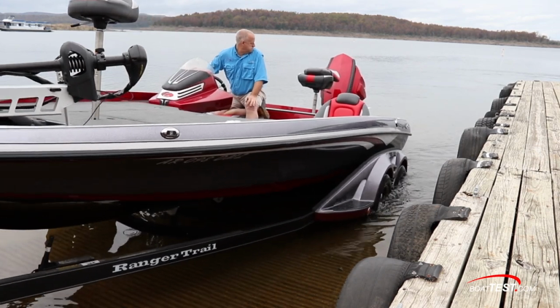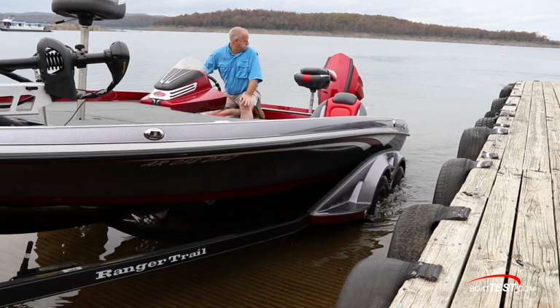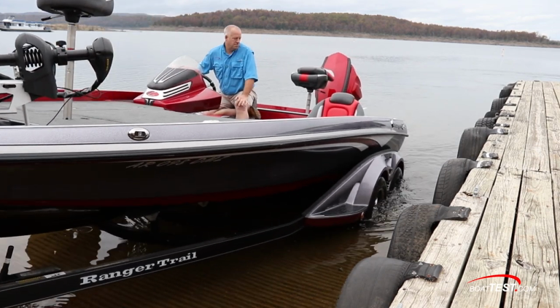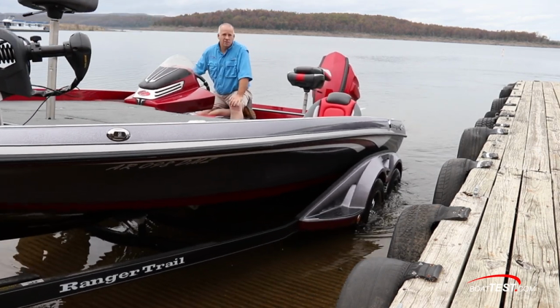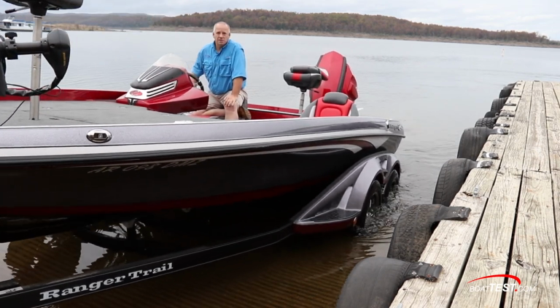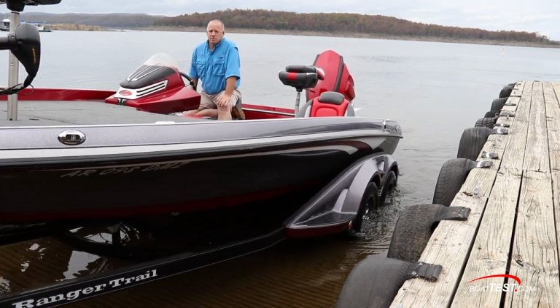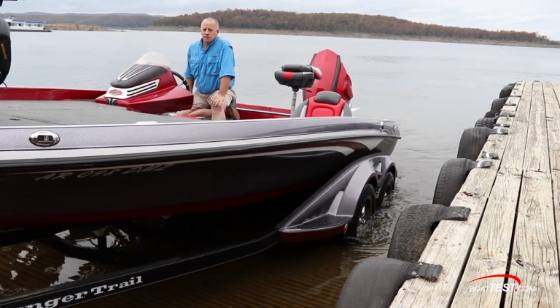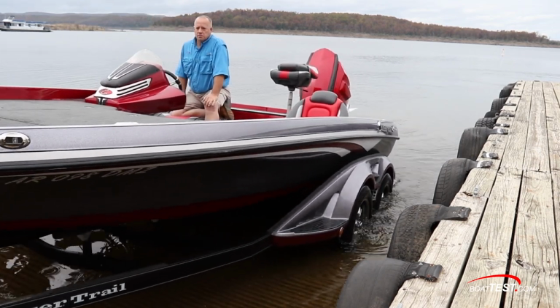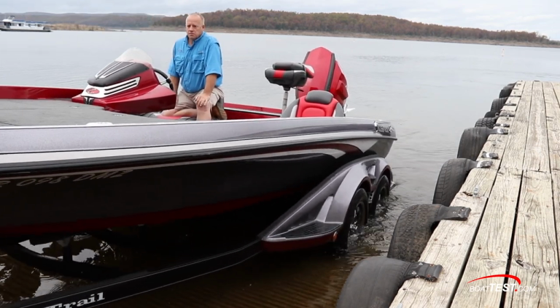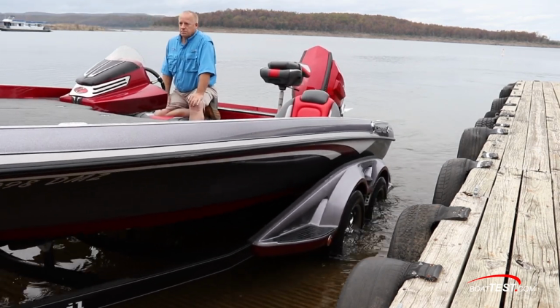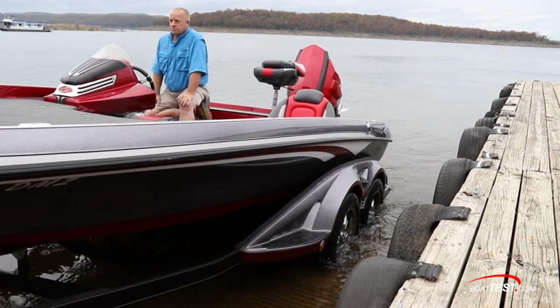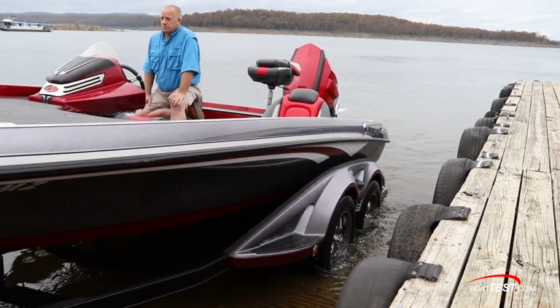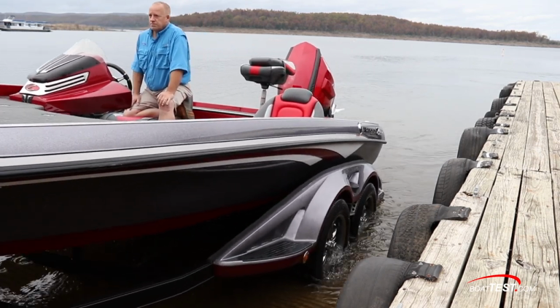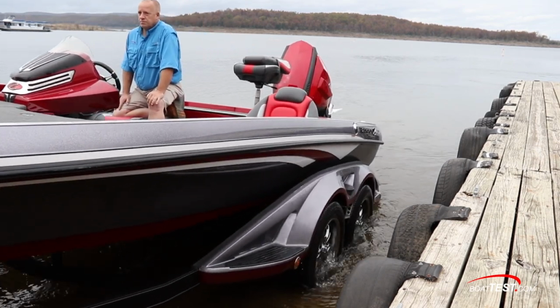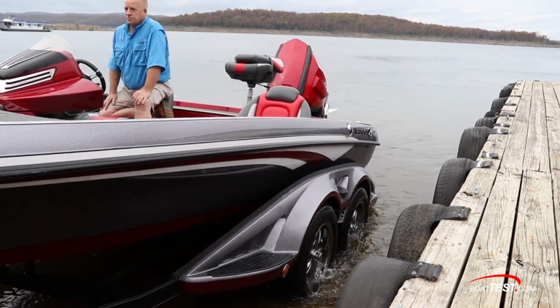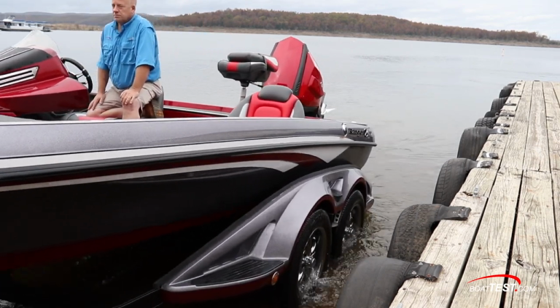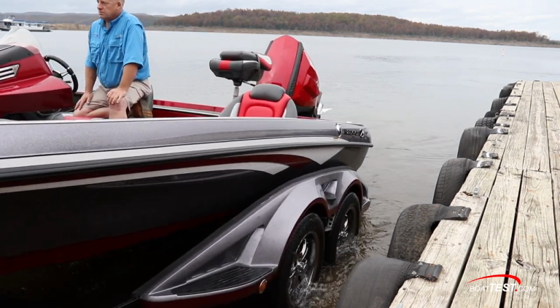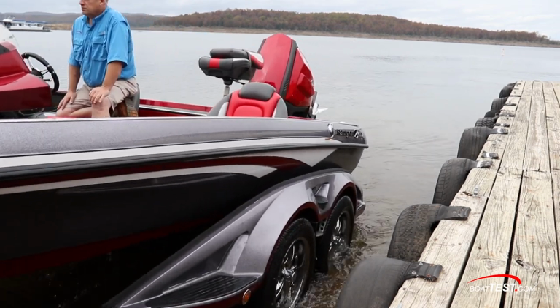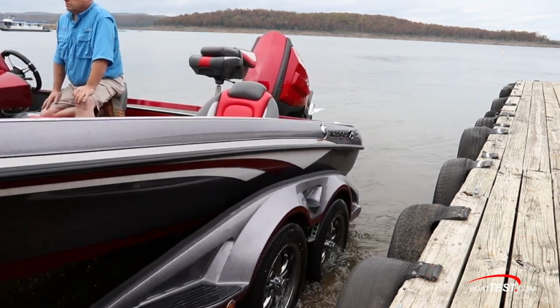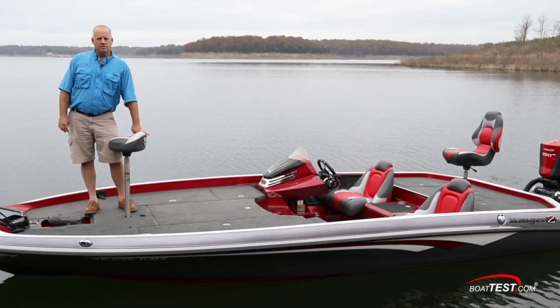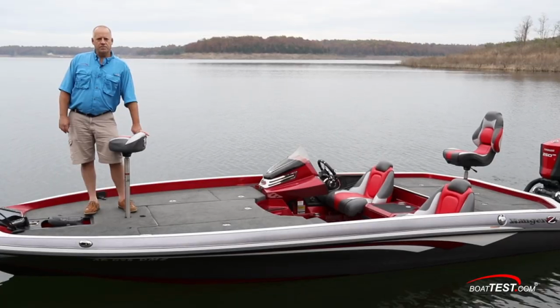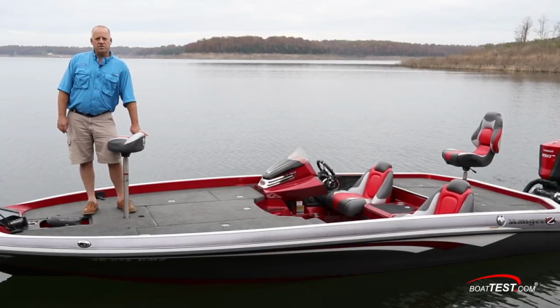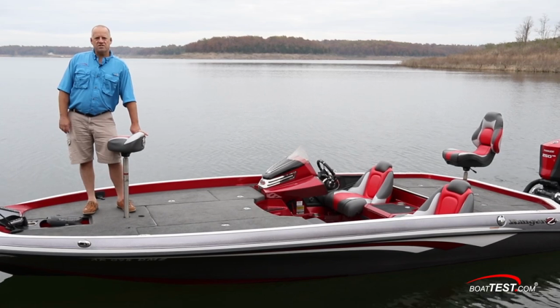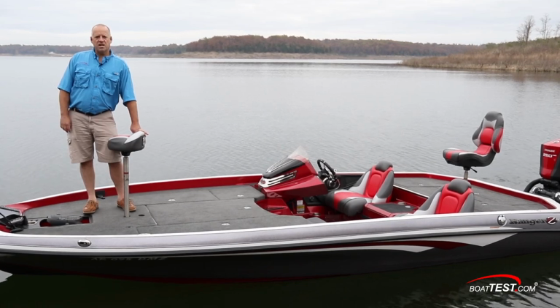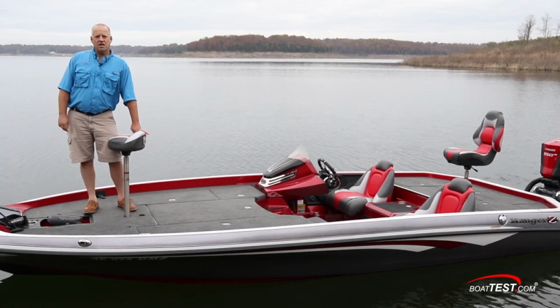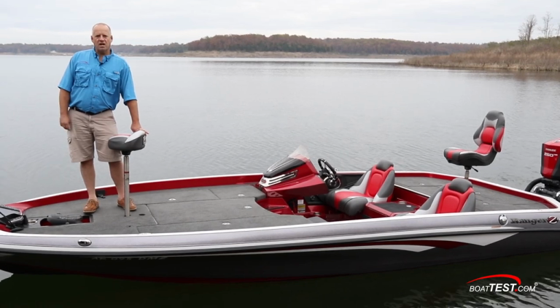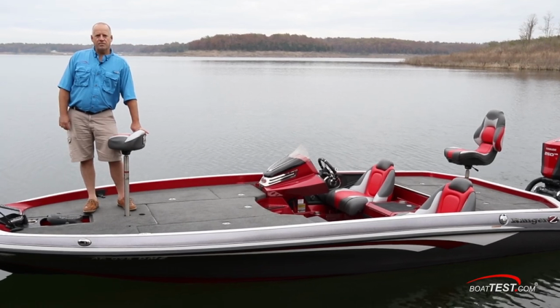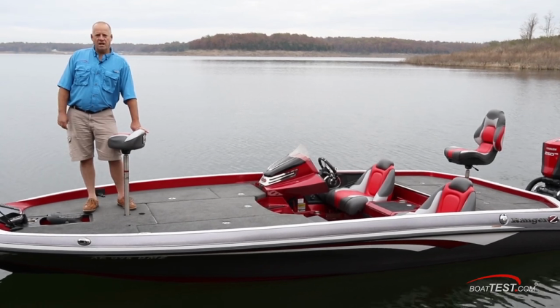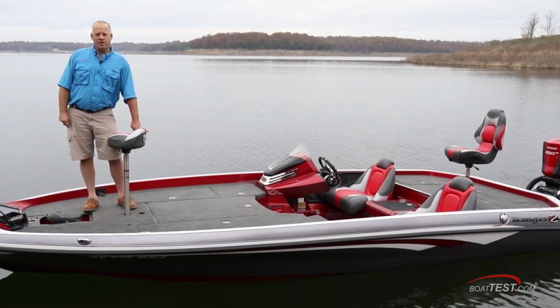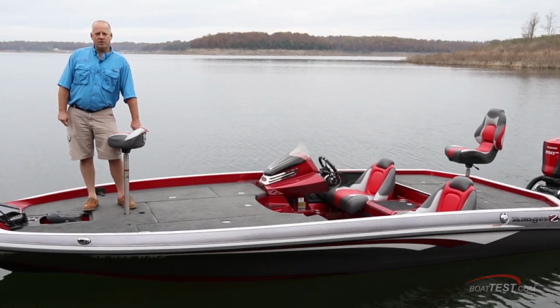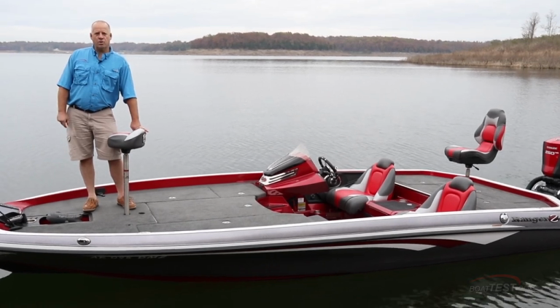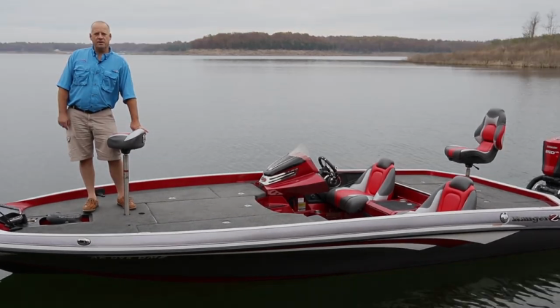That wraps up our test of the Ranger Z-520C. For BoatTest.com, I'm Eric Colby.